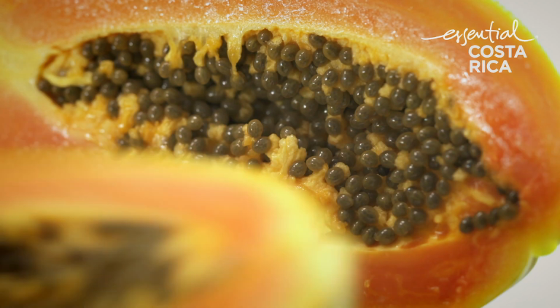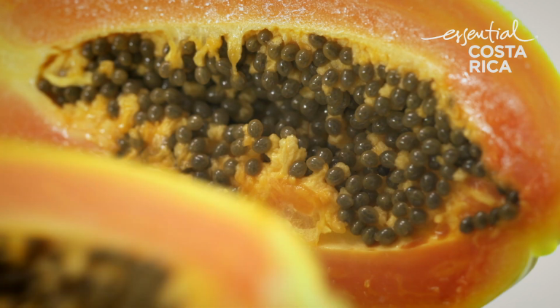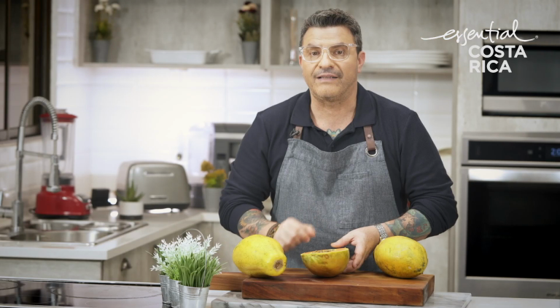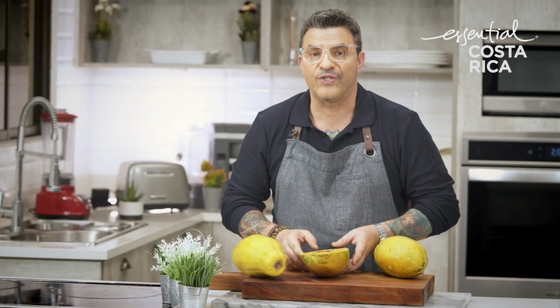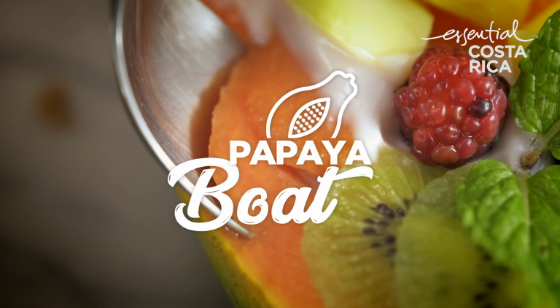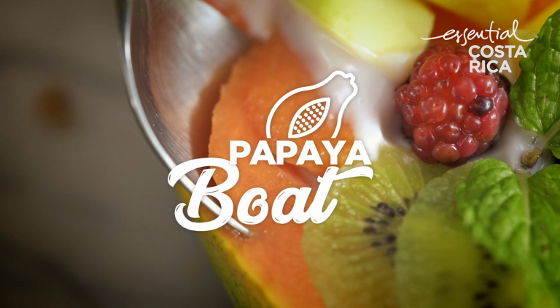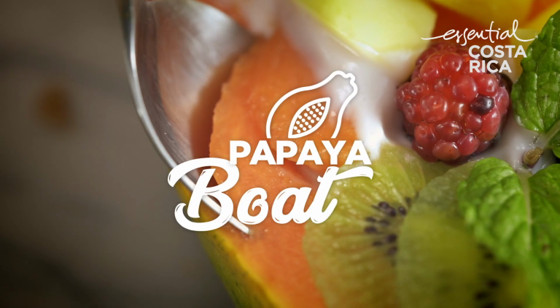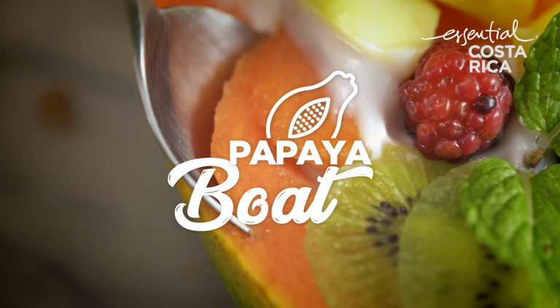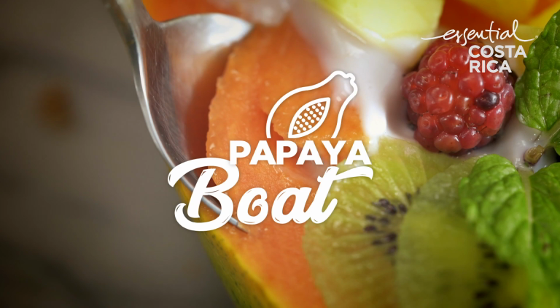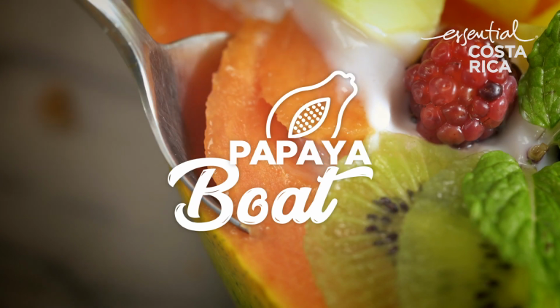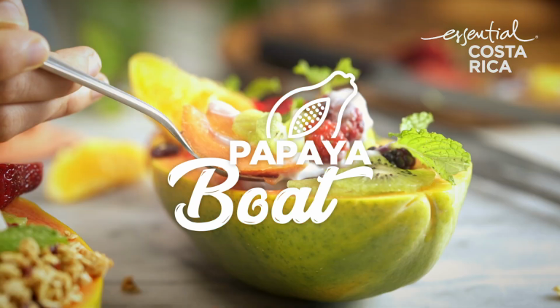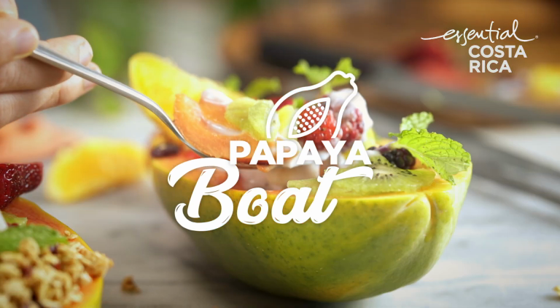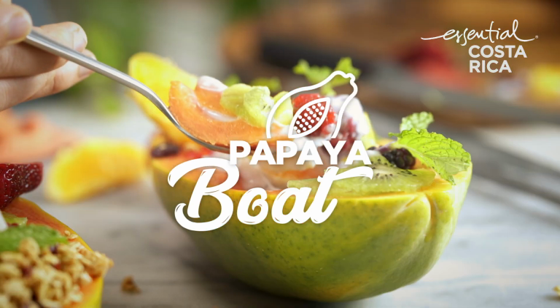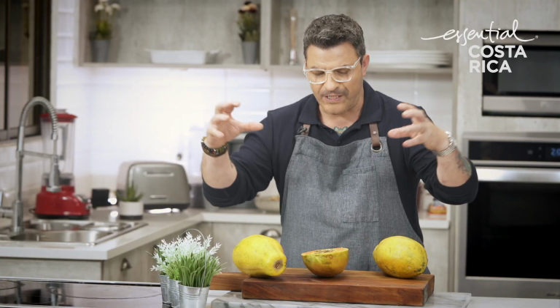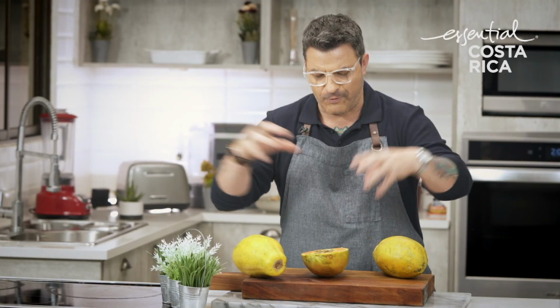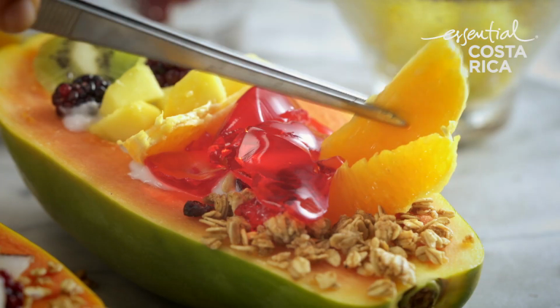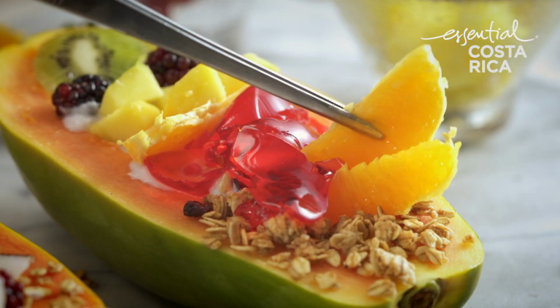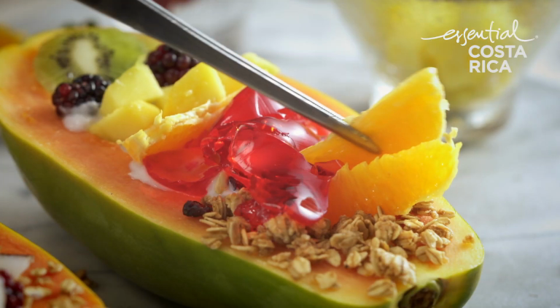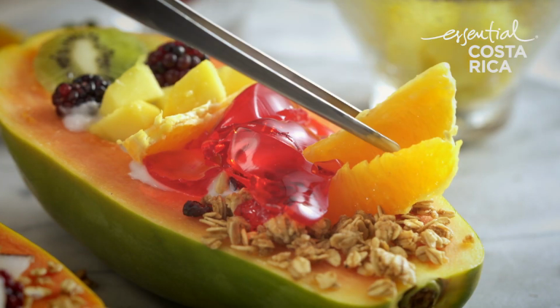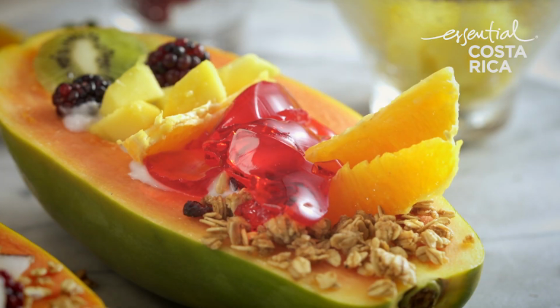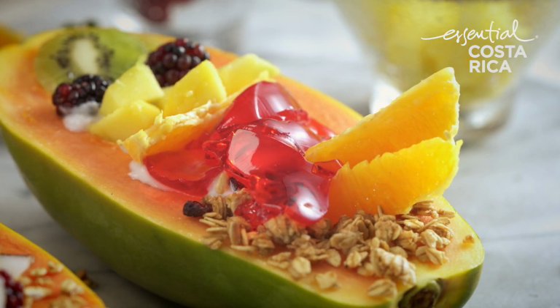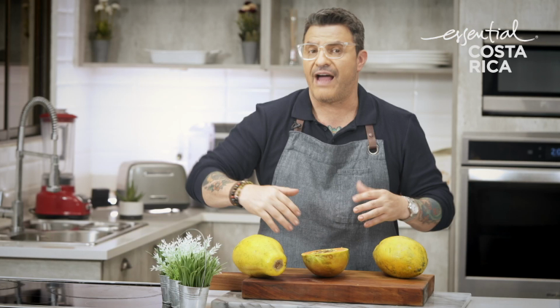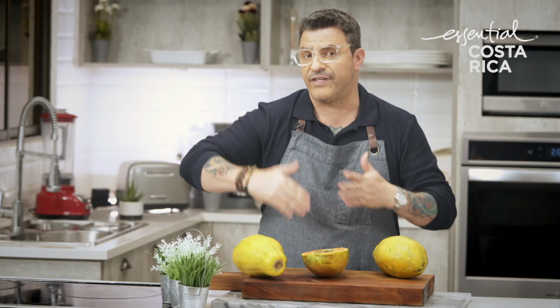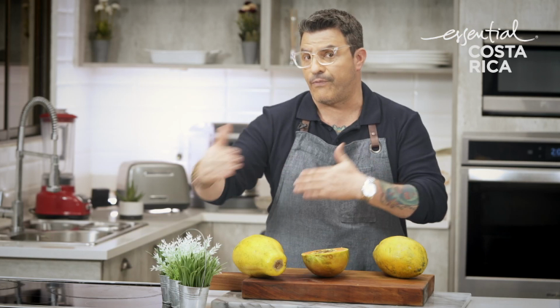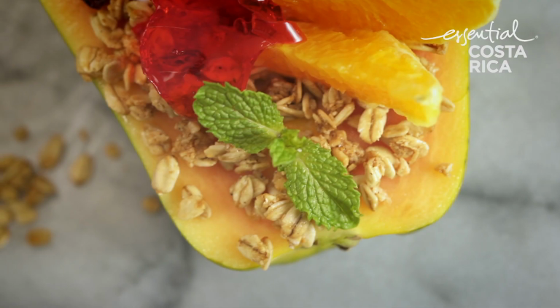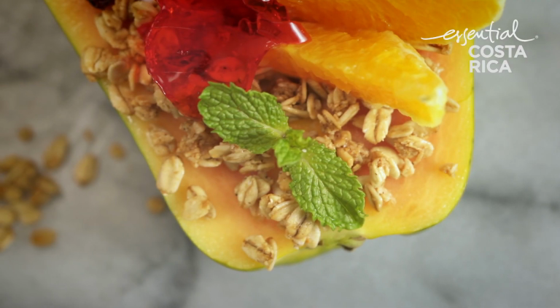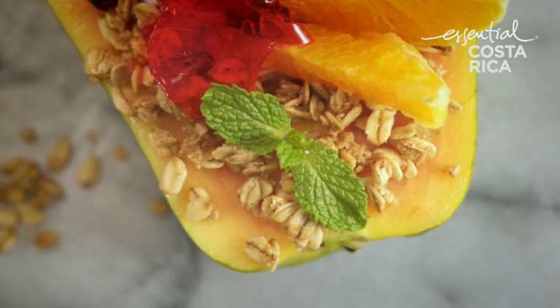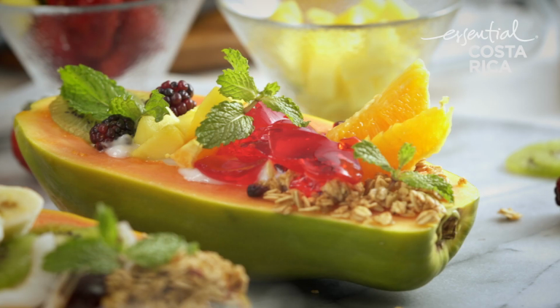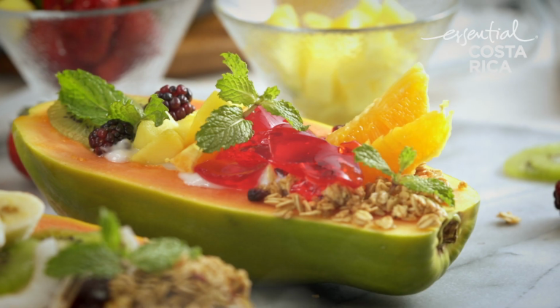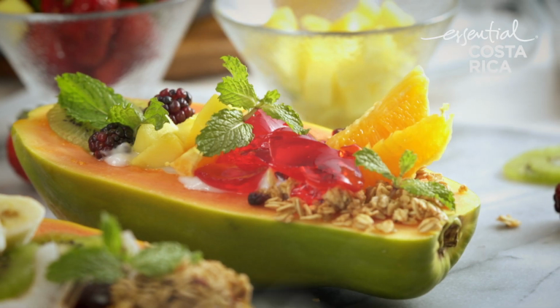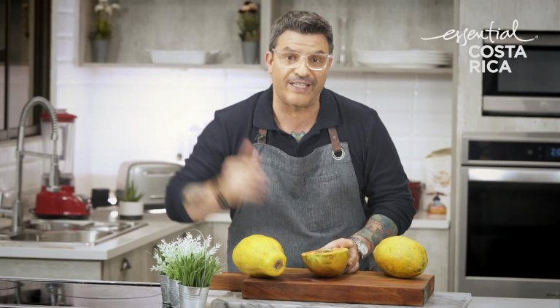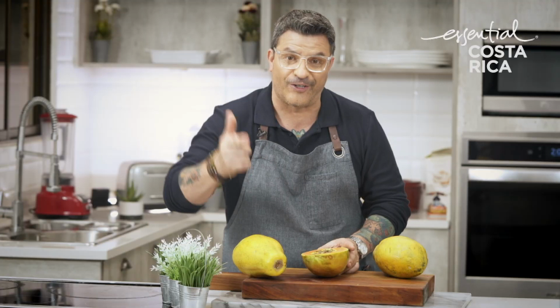Today I'm gonna teach you how to make a beautiful papaya boat. You can just put a bunch of flavors in it and have it as a brunch or a dessert. So let's cook.